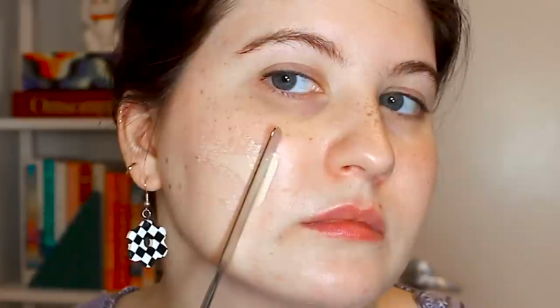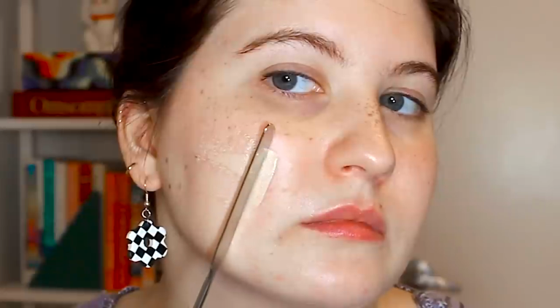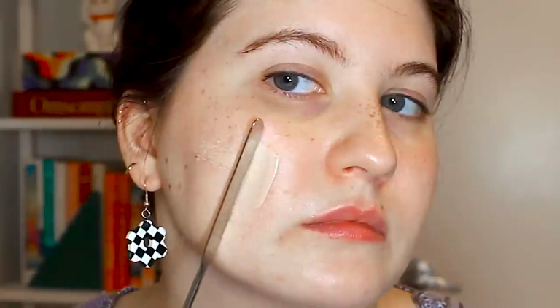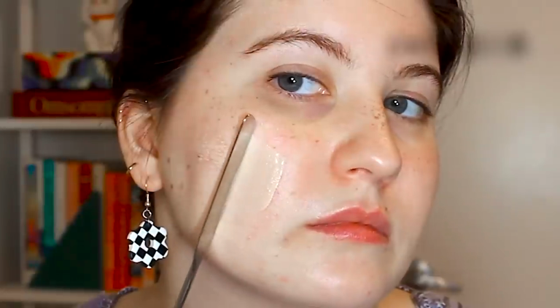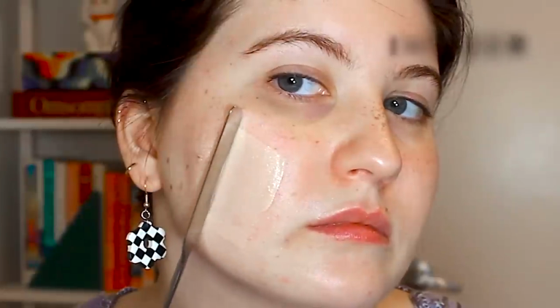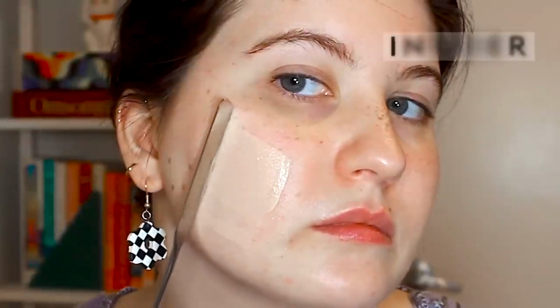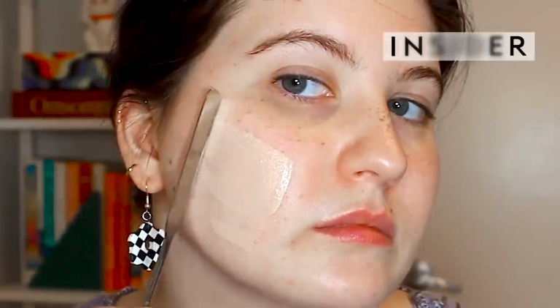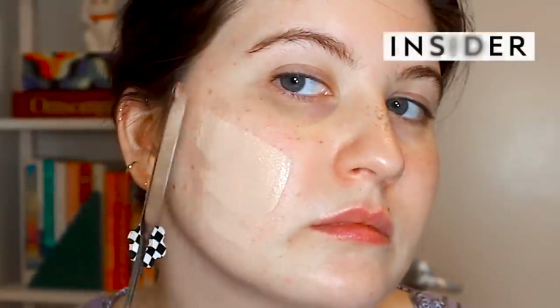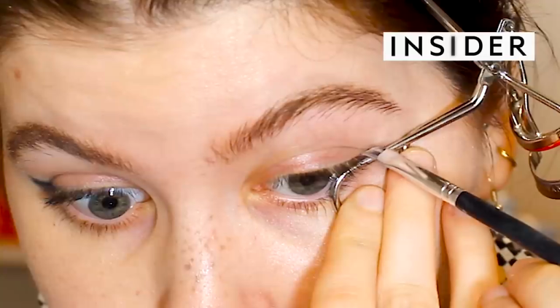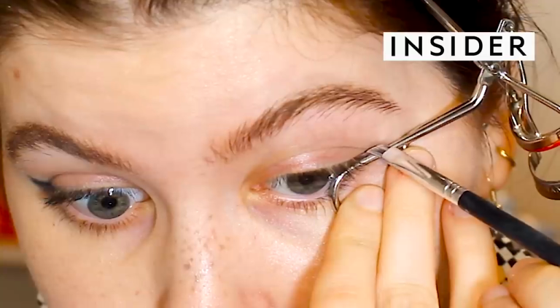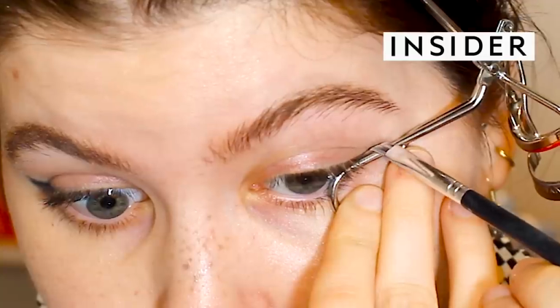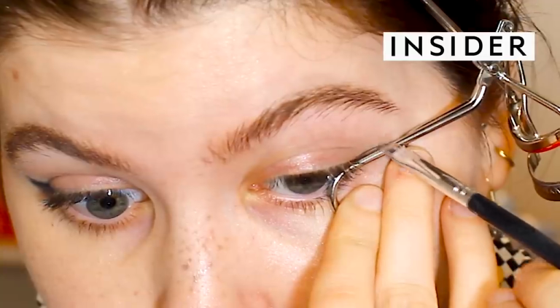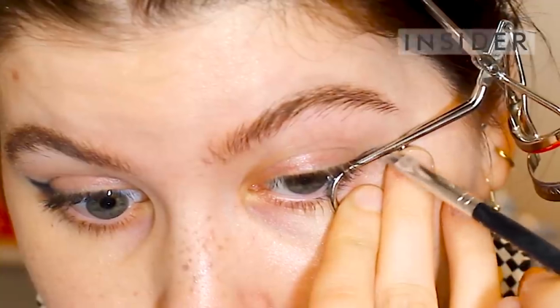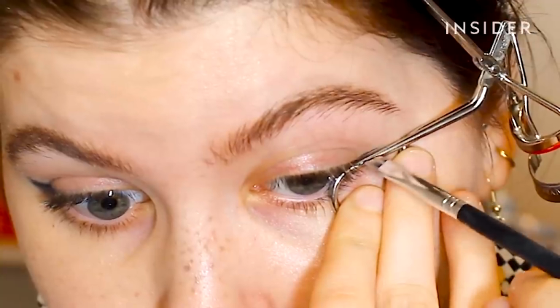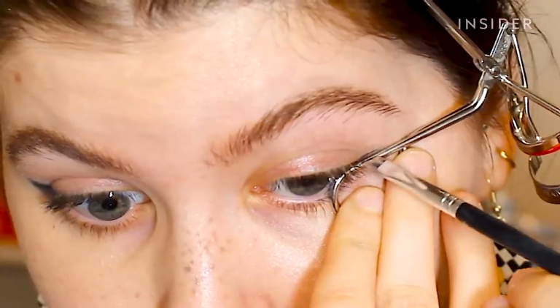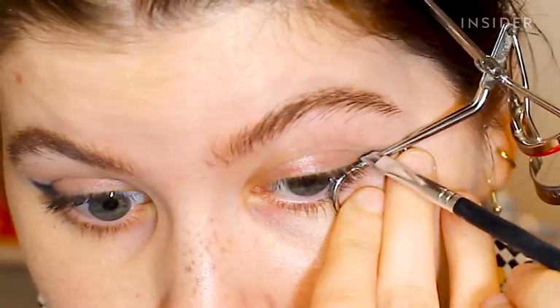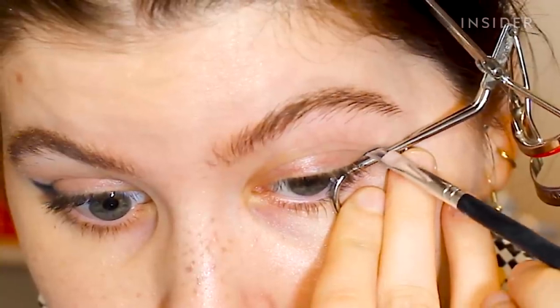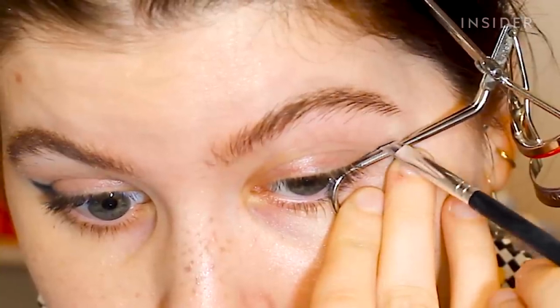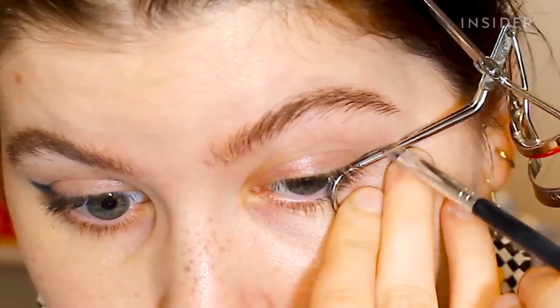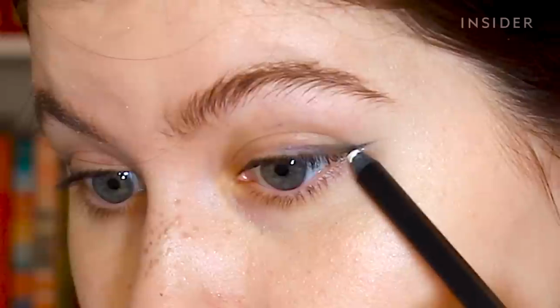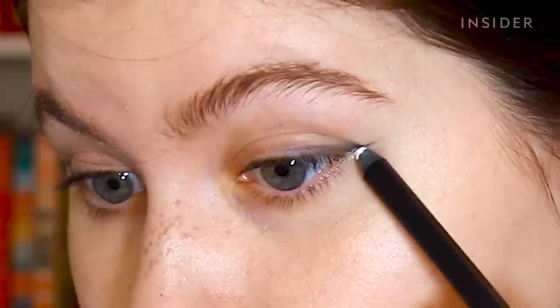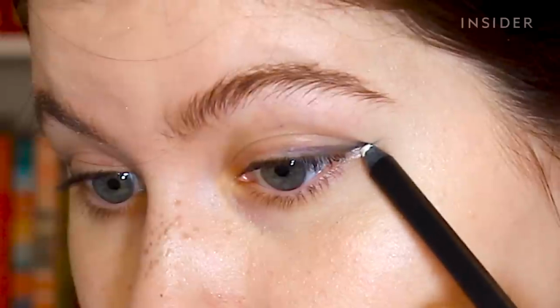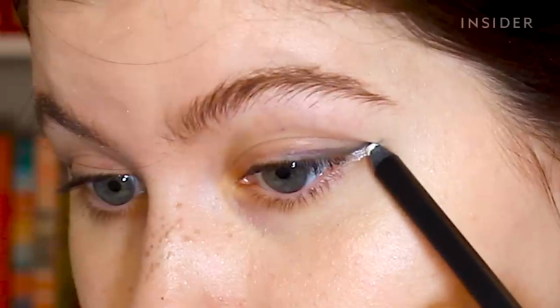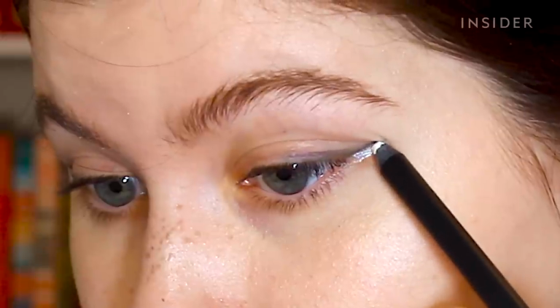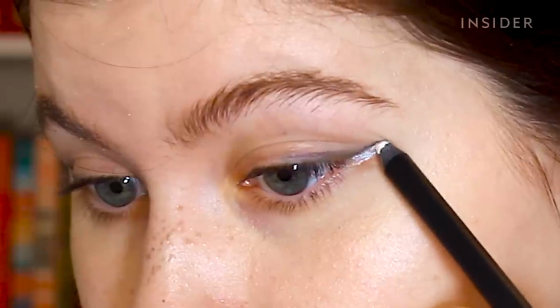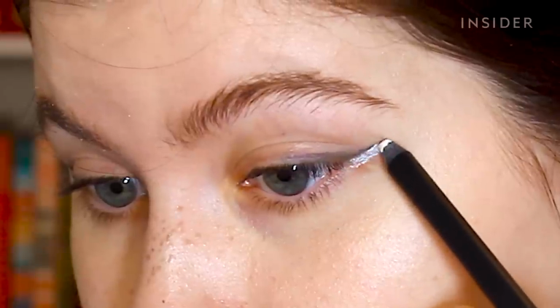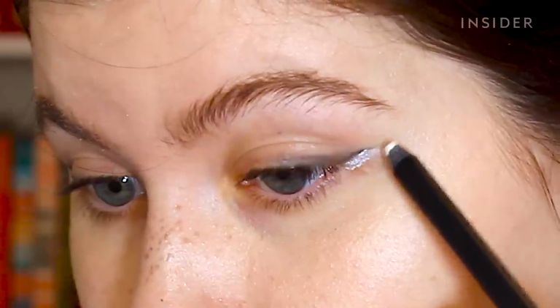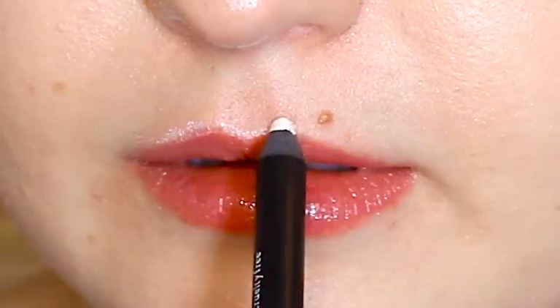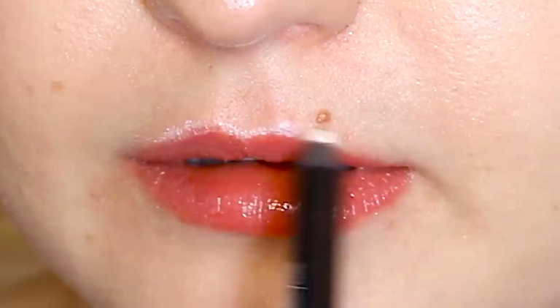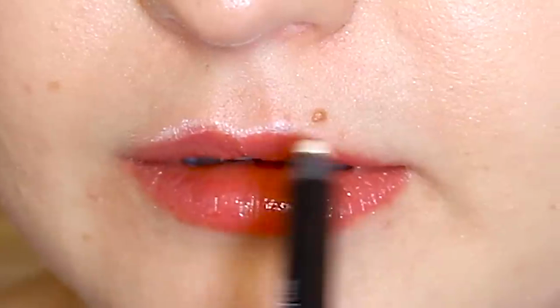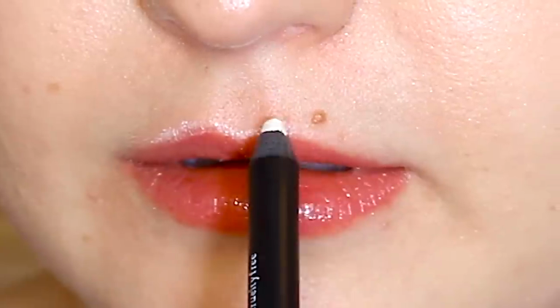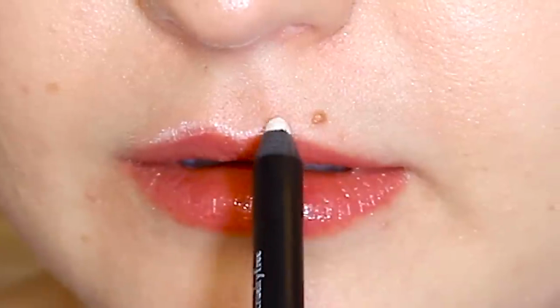The internet is full of makeup hacks, so I pulled three of February's most popular hacks to try for myself.